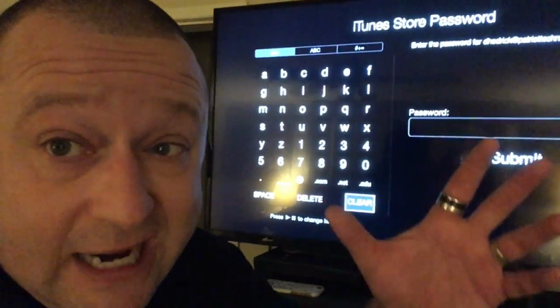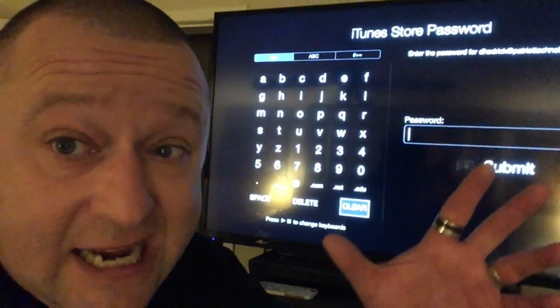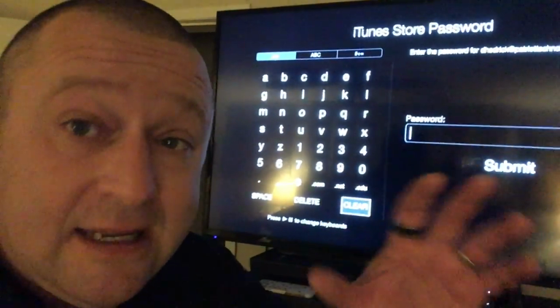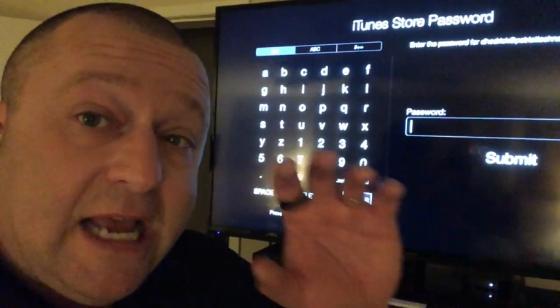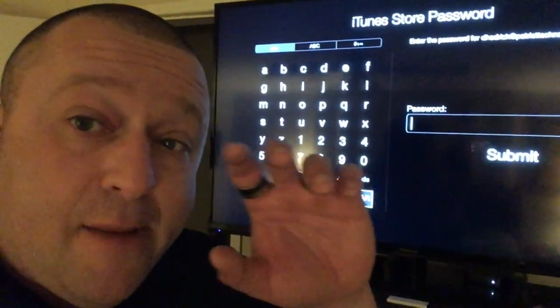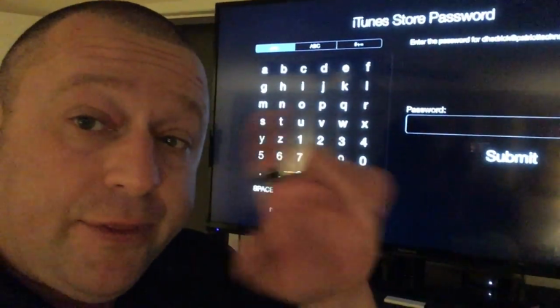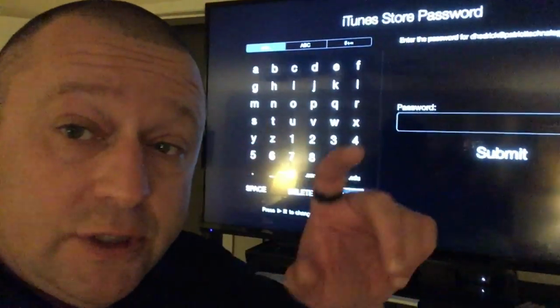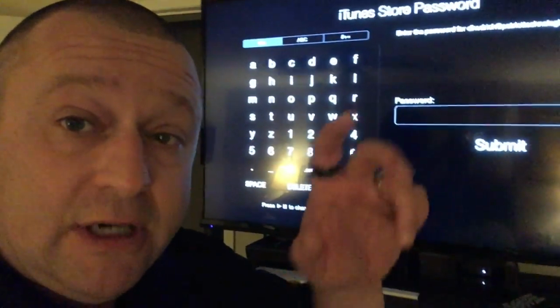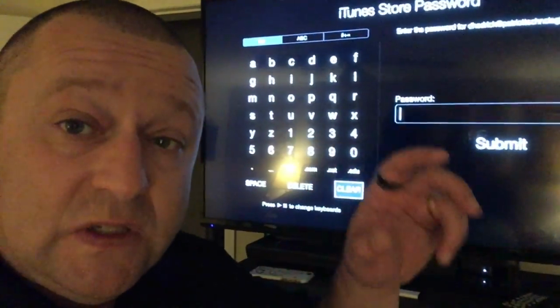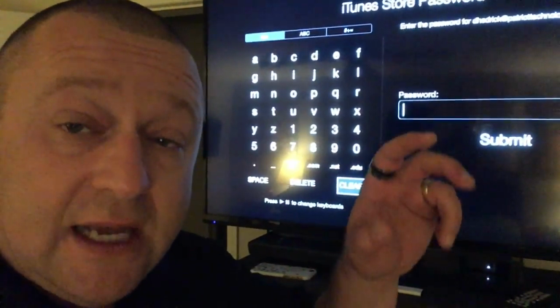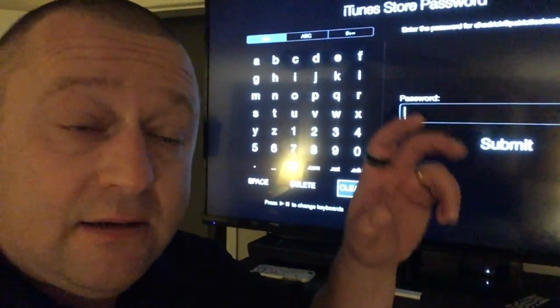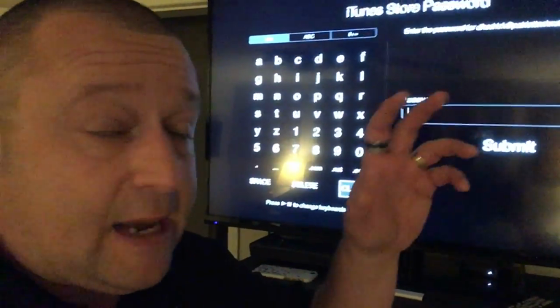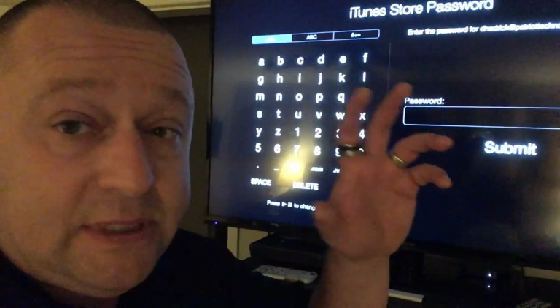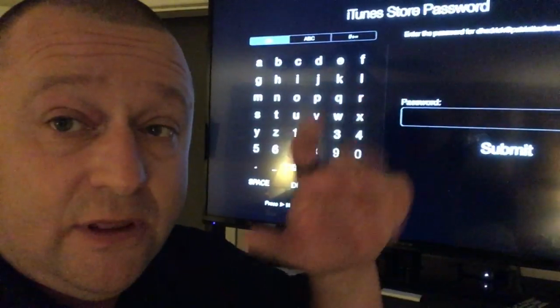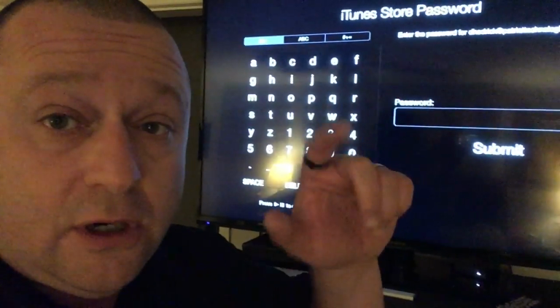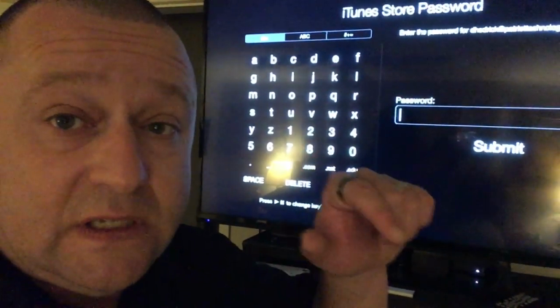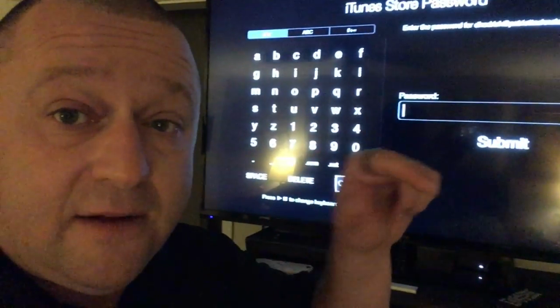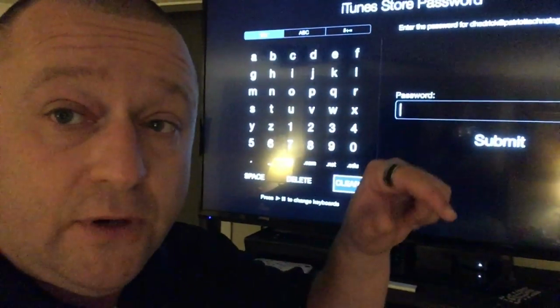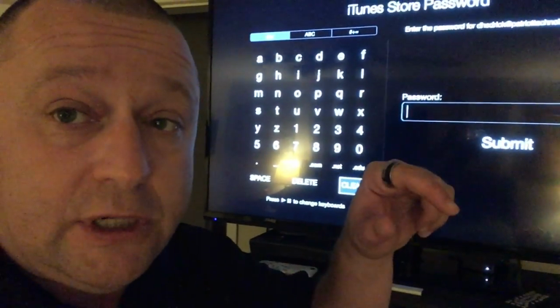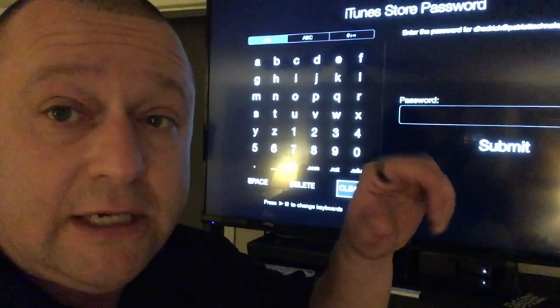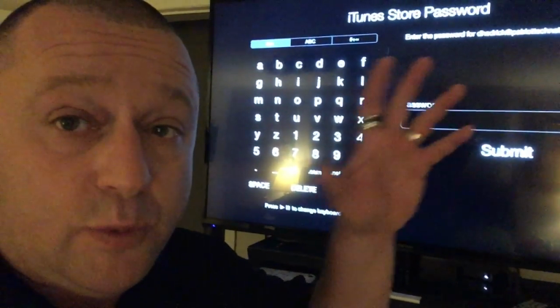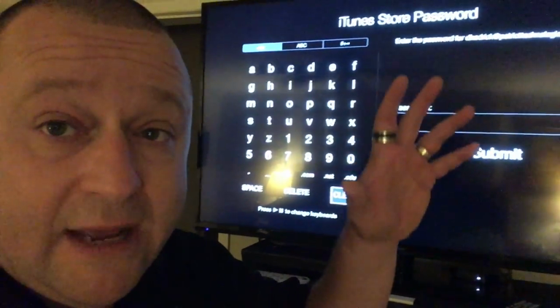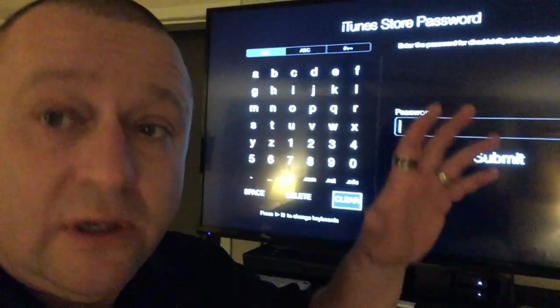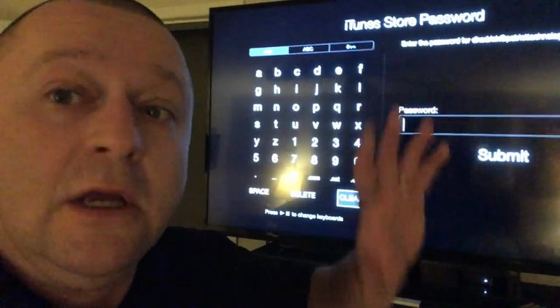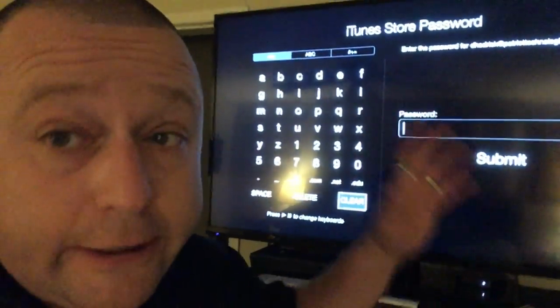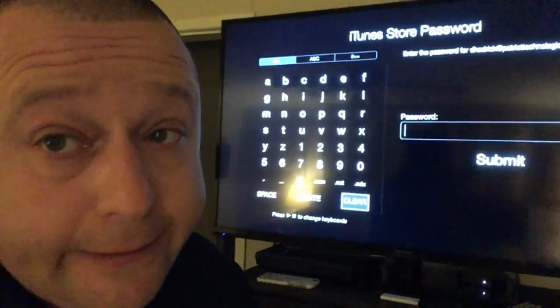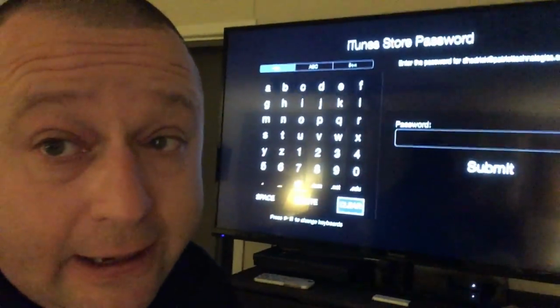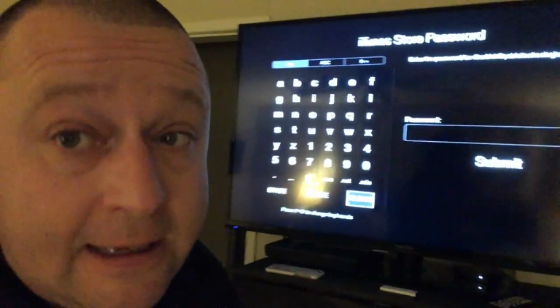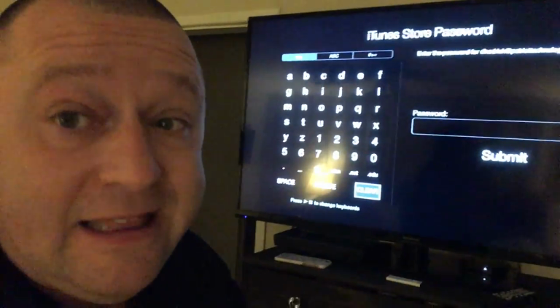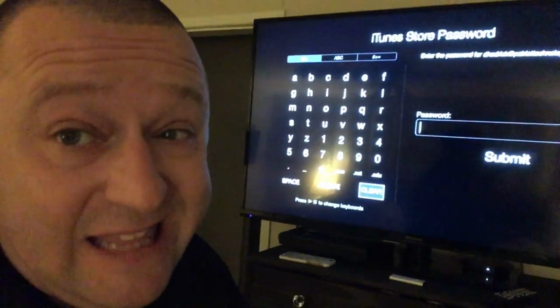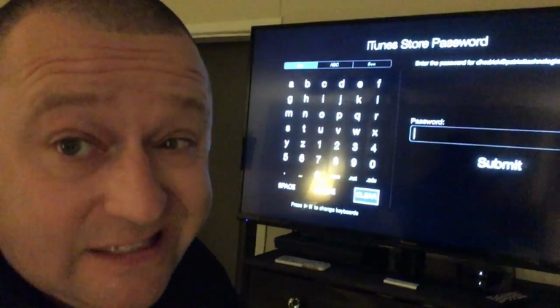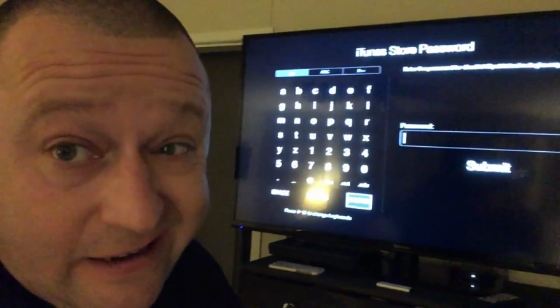Sorry guys — Apple TV third generation, second, first generation, whatever — good luck, they suck.